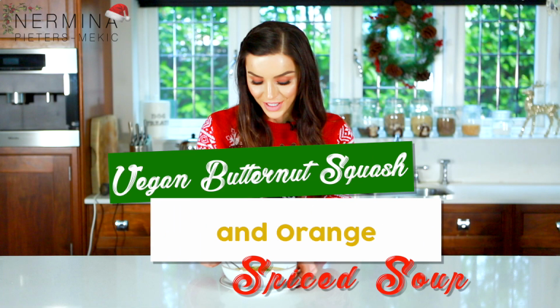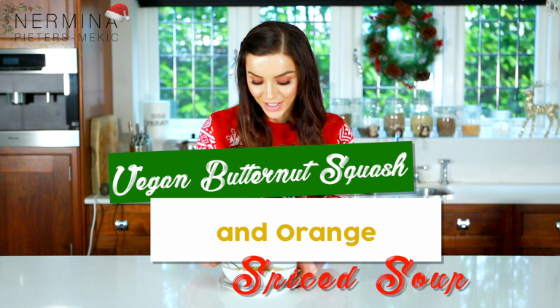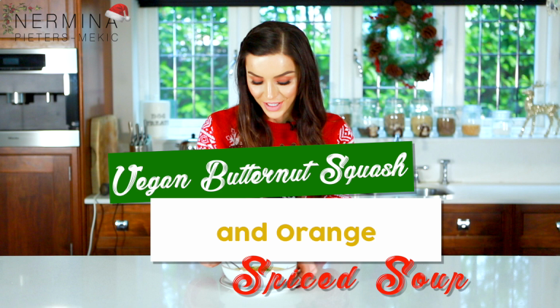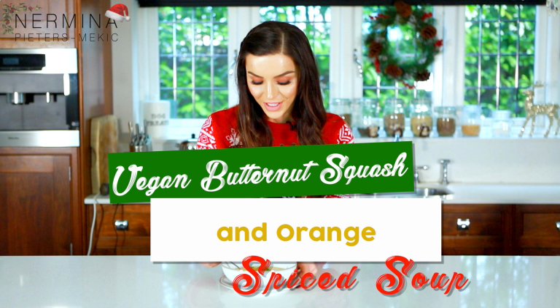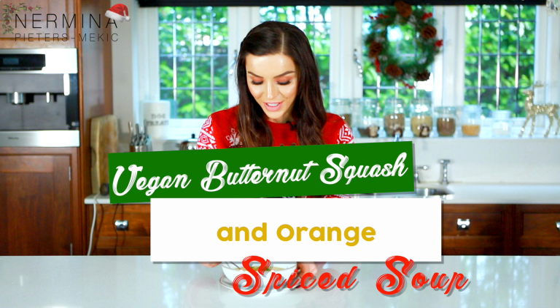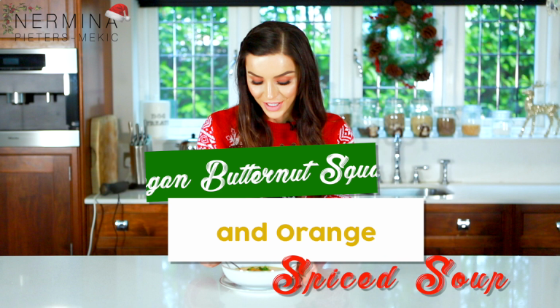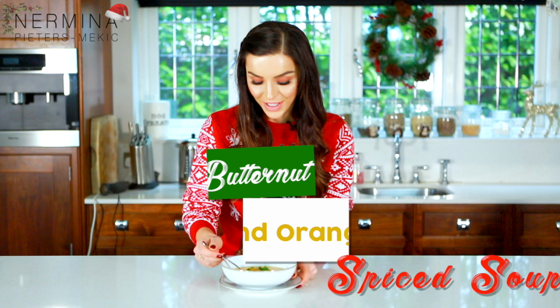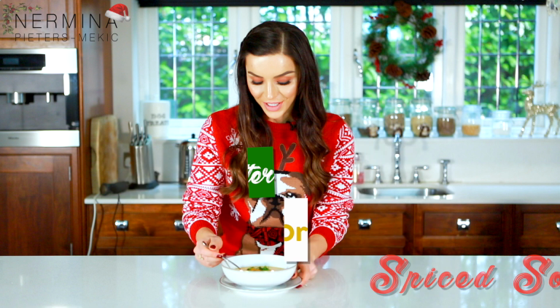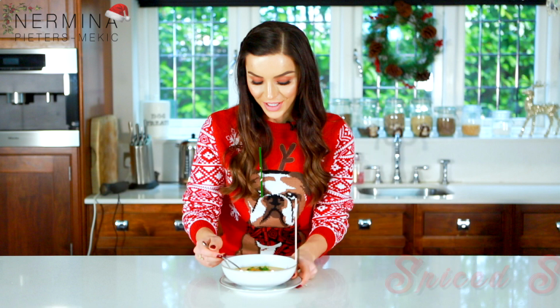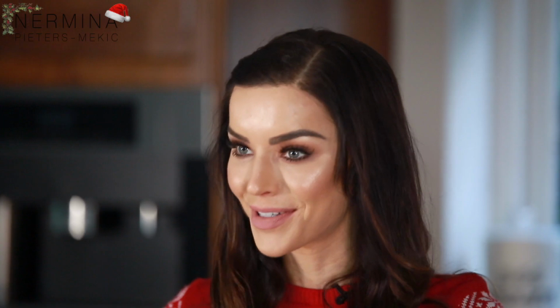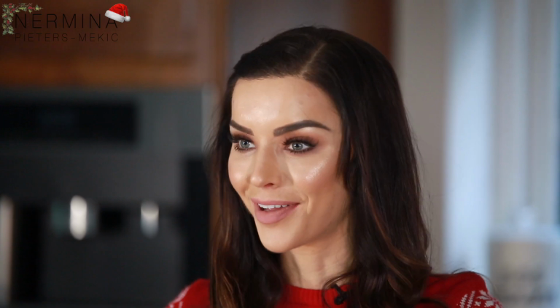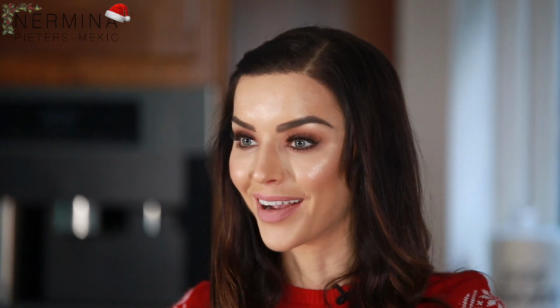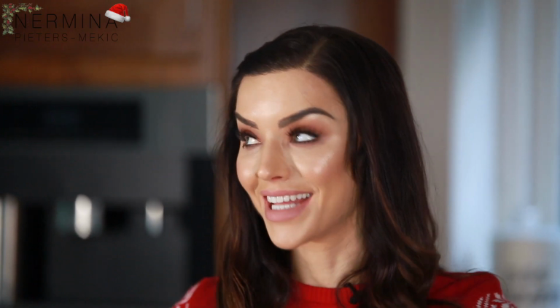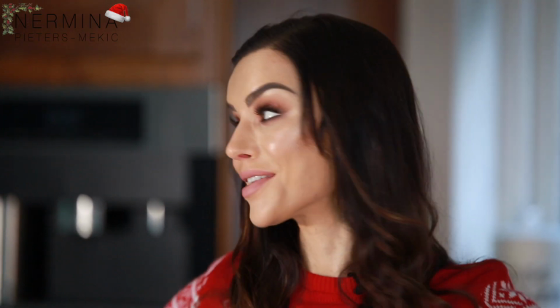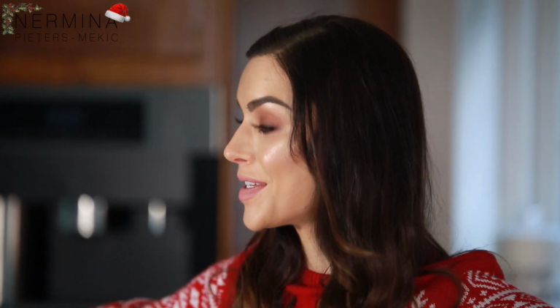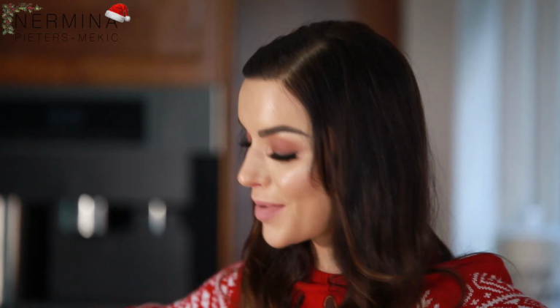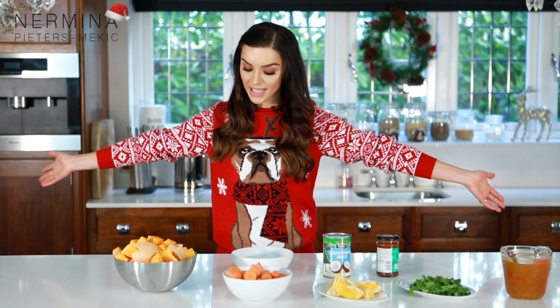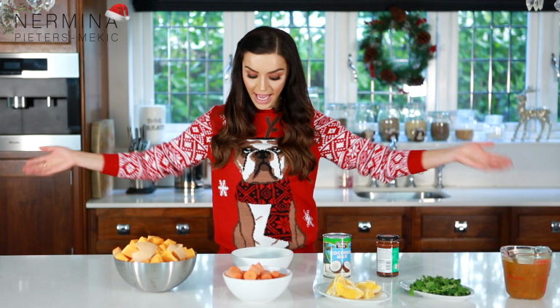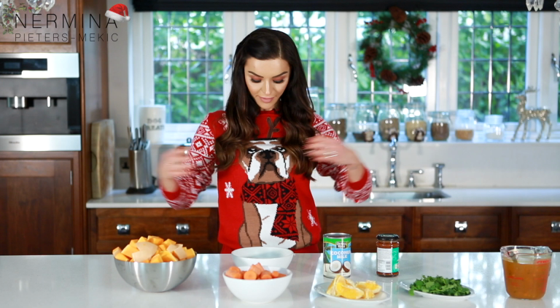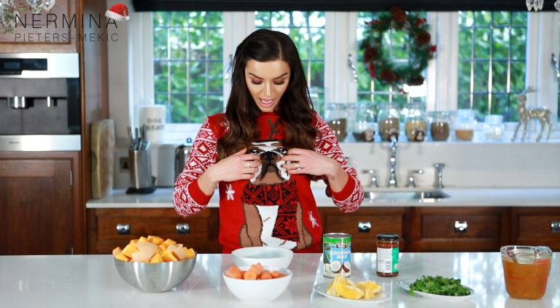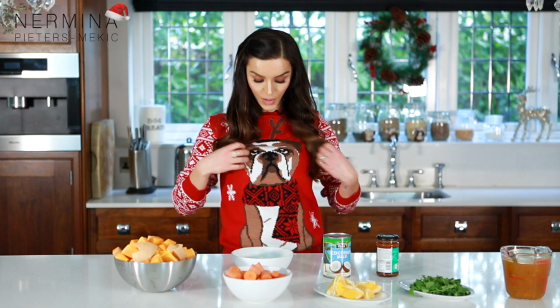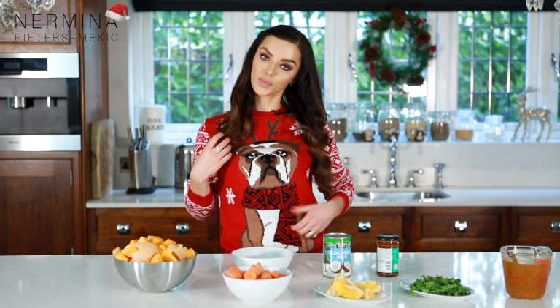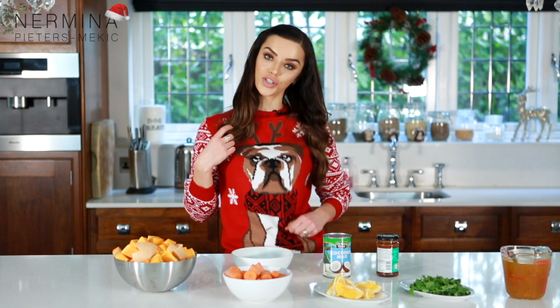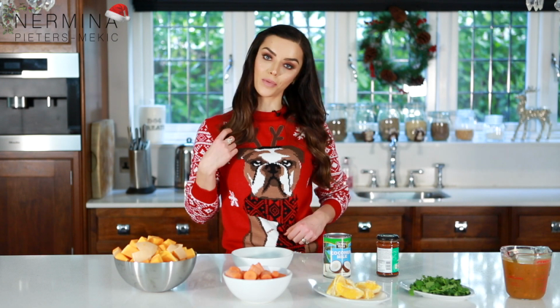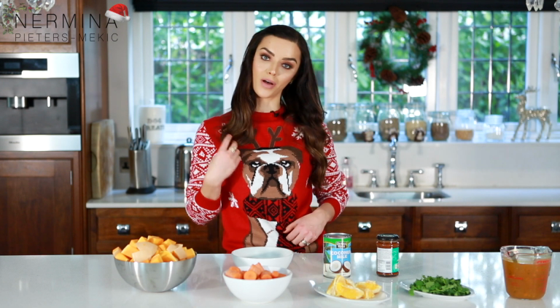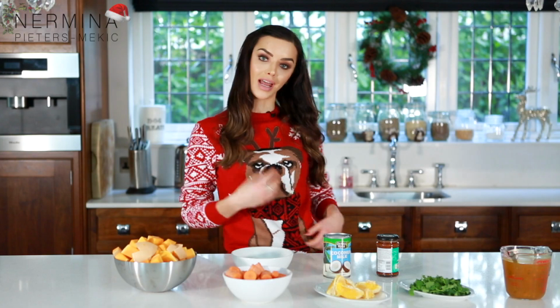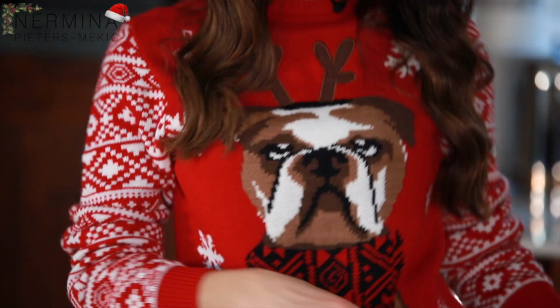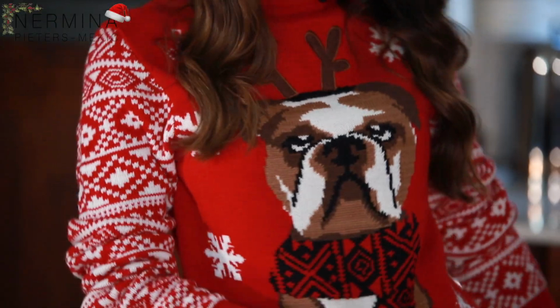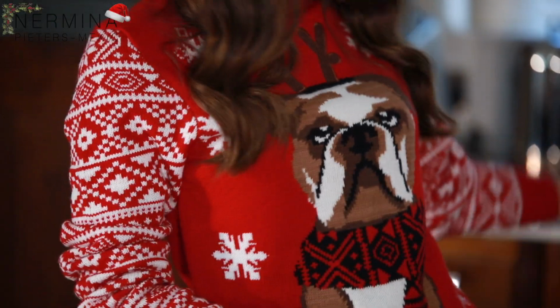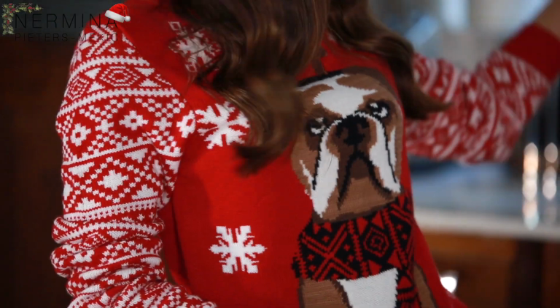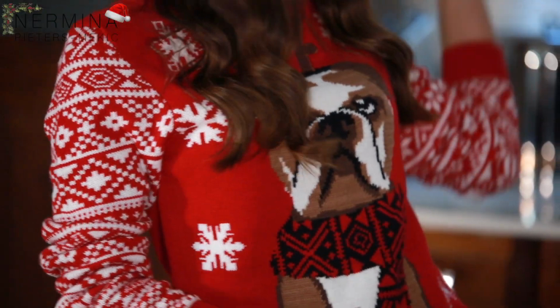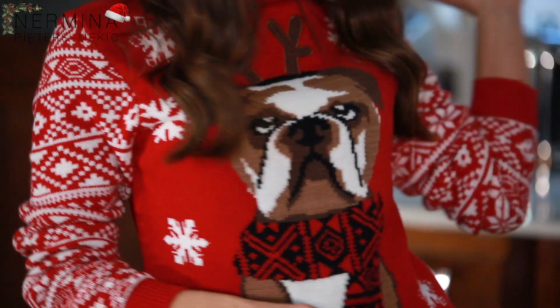Hi guys, welcome to my Christmas vlog. It's Christmas, I have my Christmas jumper on, I decorated the house.